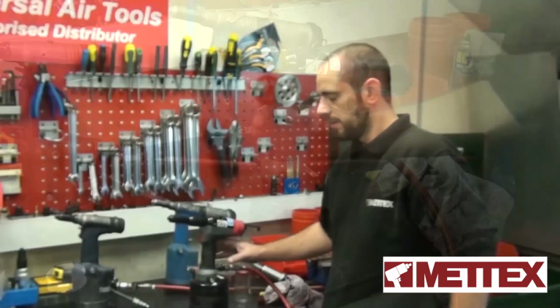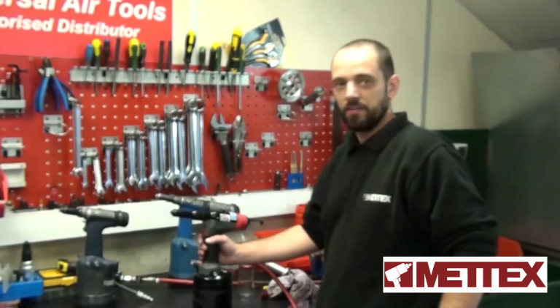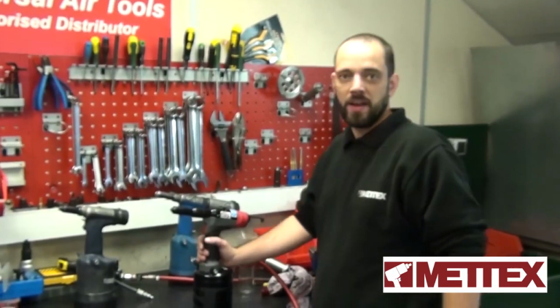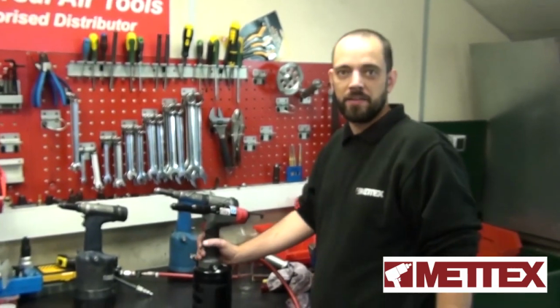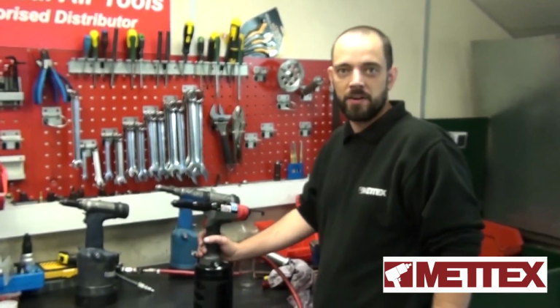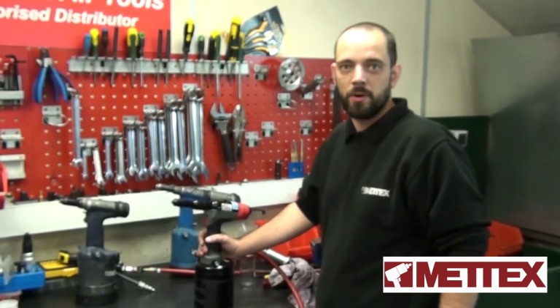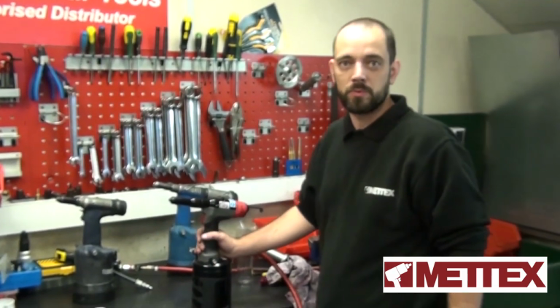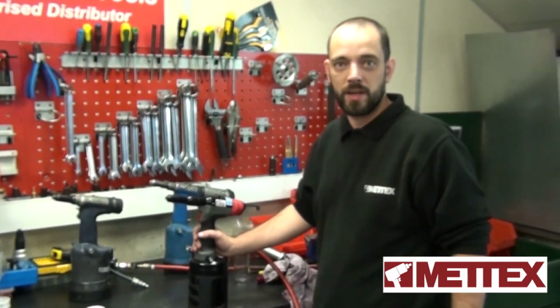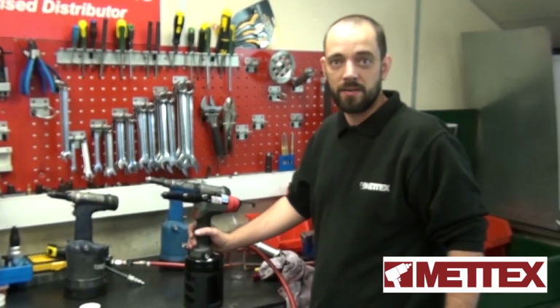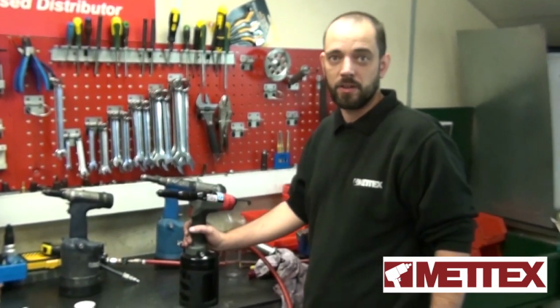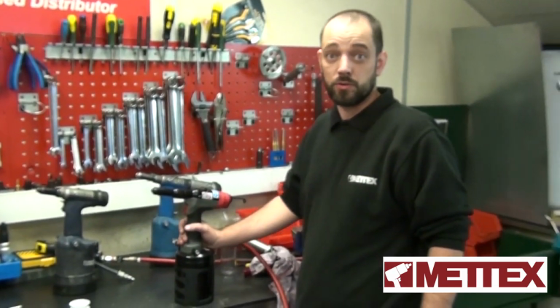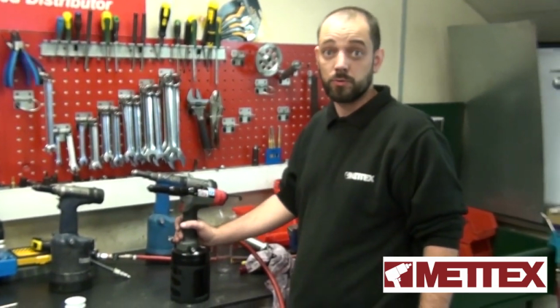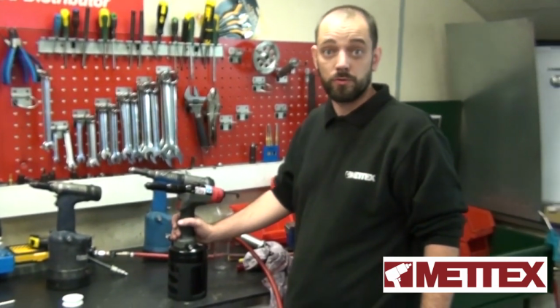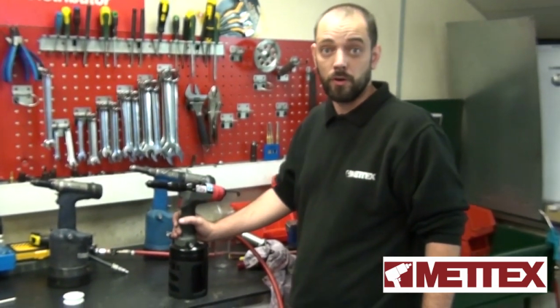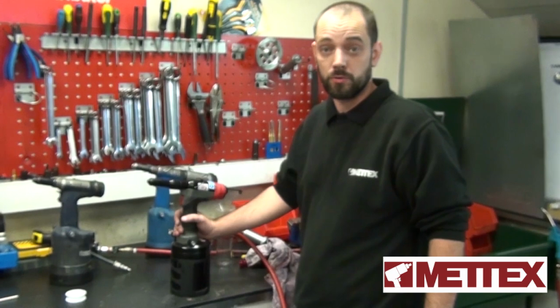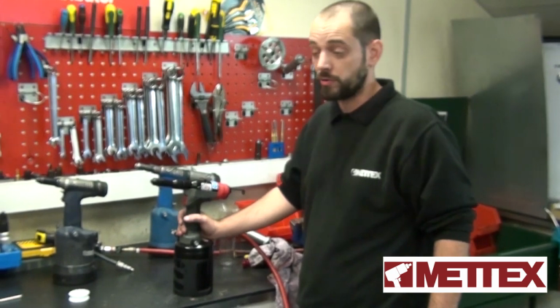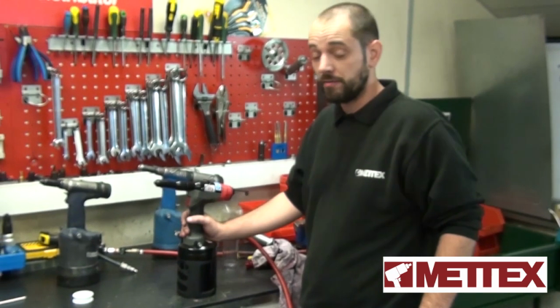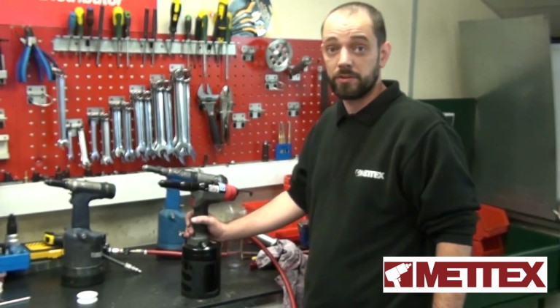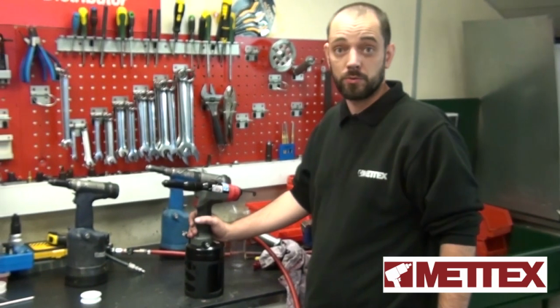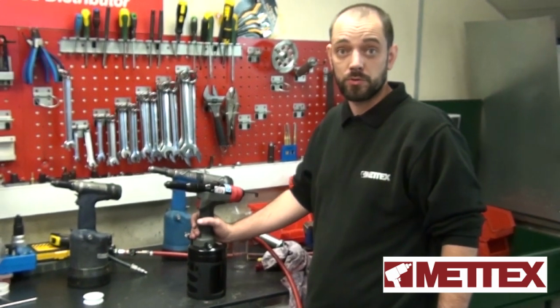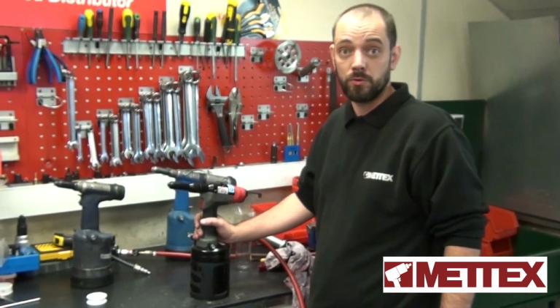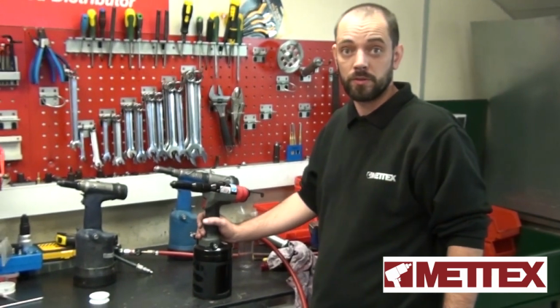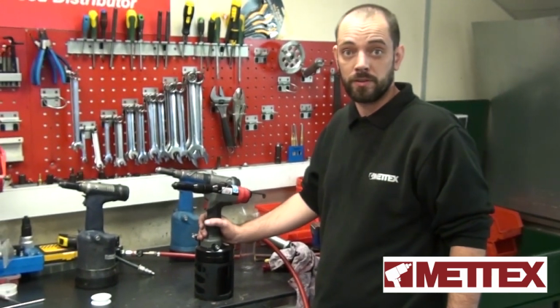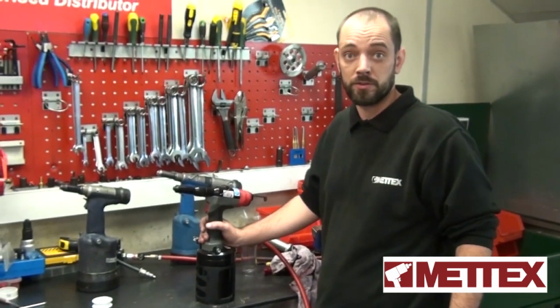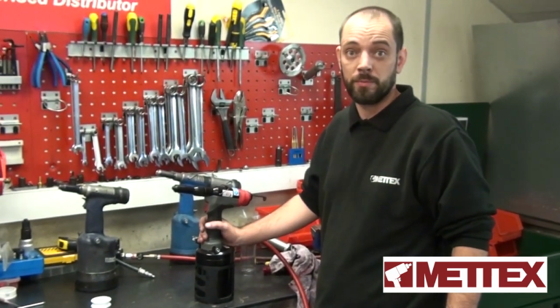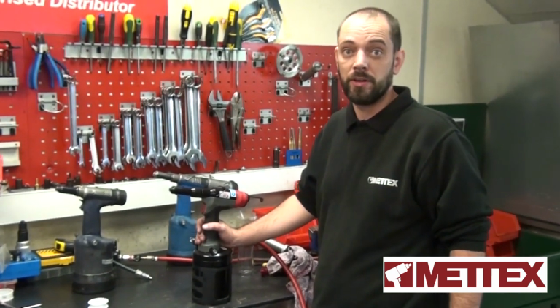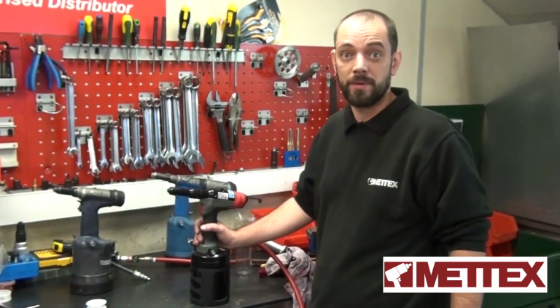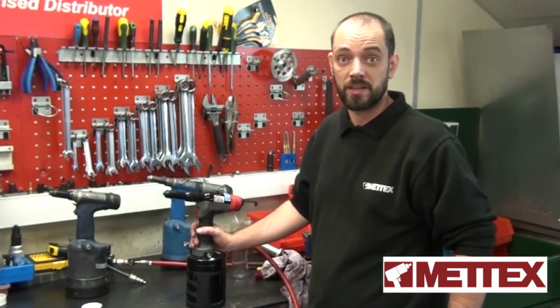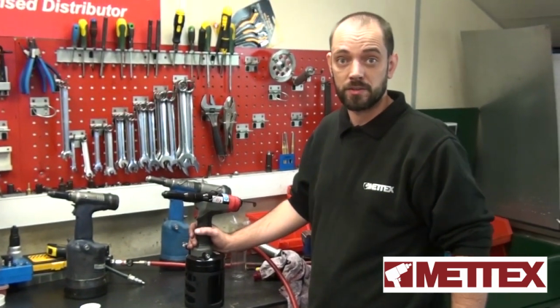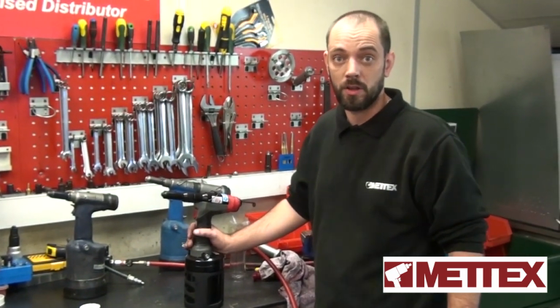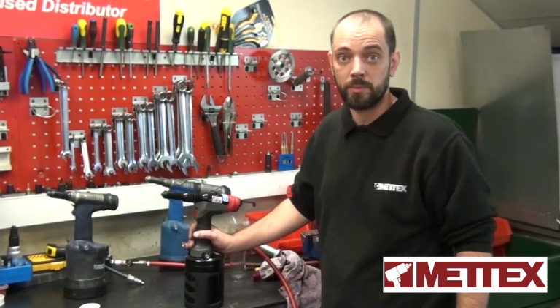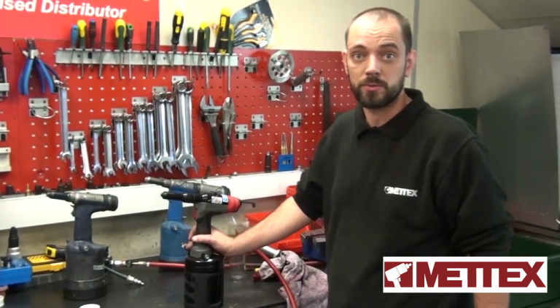Don't forget, if you have any problems with any Avdal tools, or far tools, or any rivet tools at all, contact Bernie at Metex and we'll help you out.